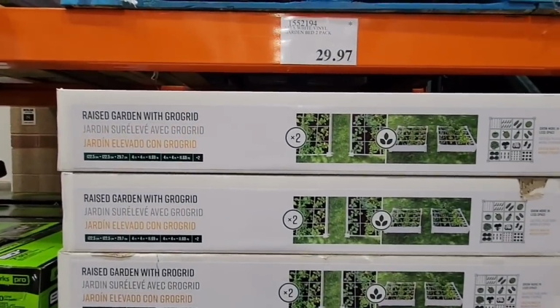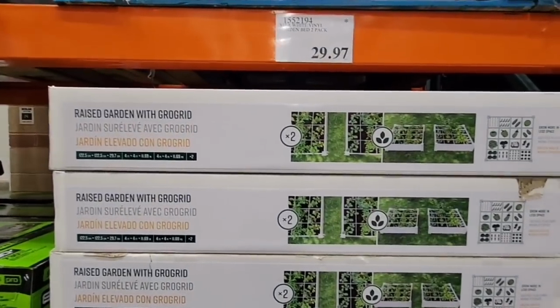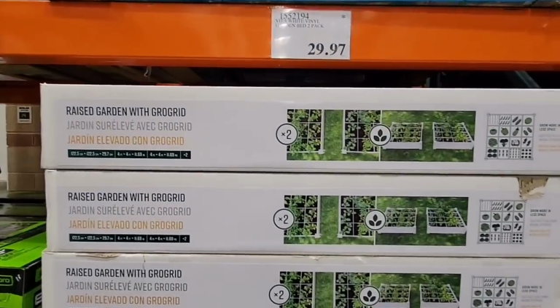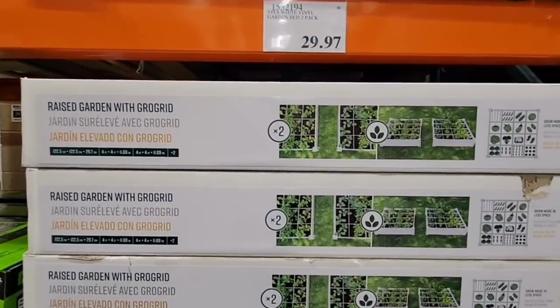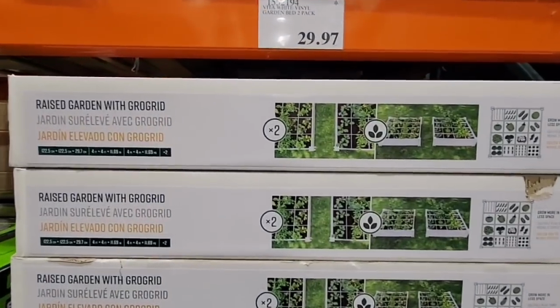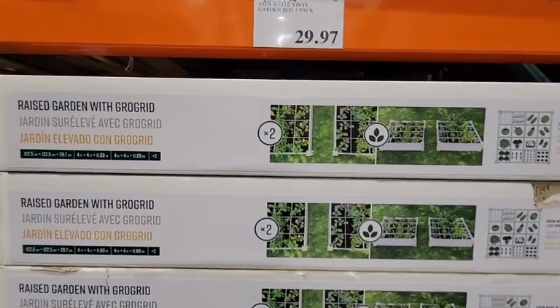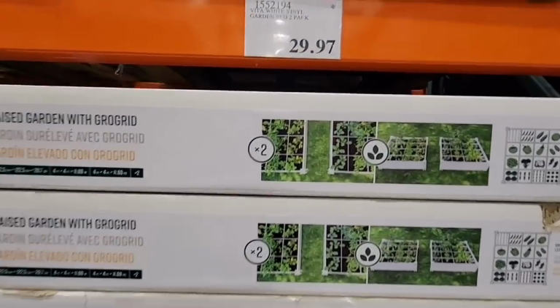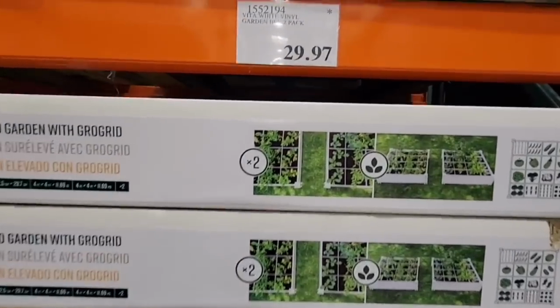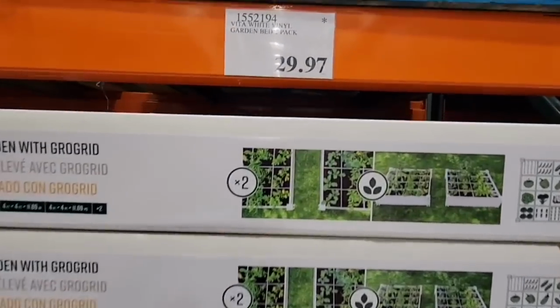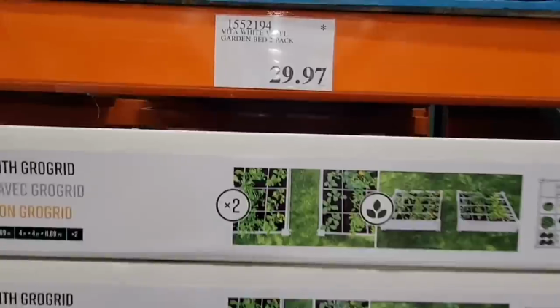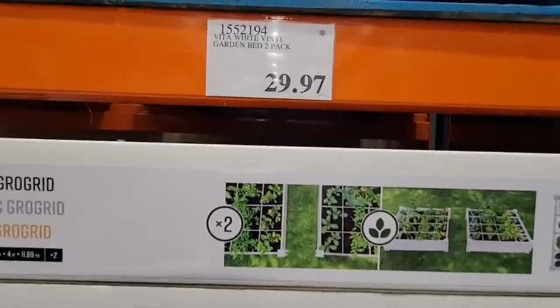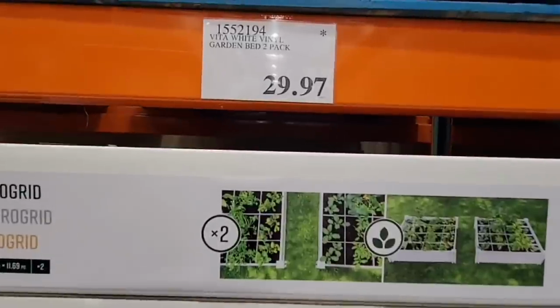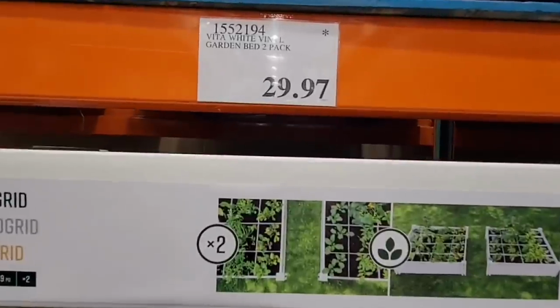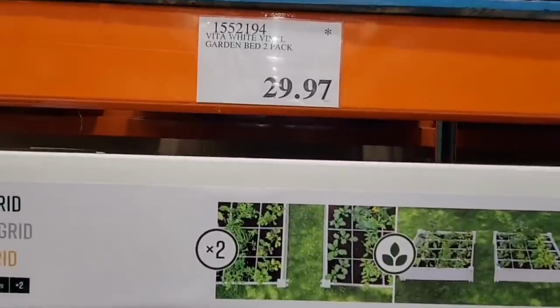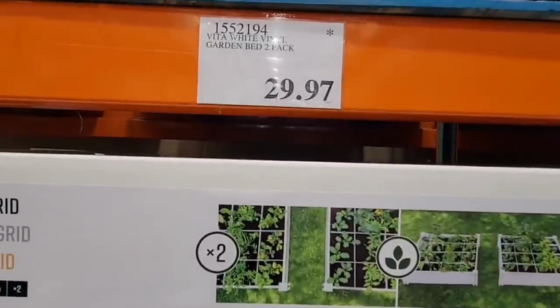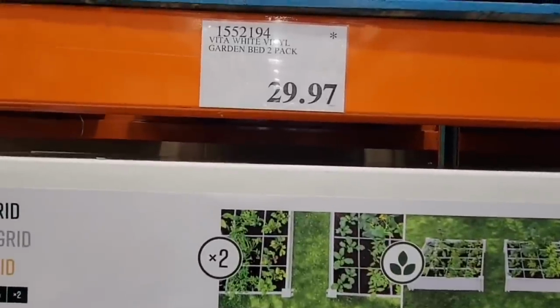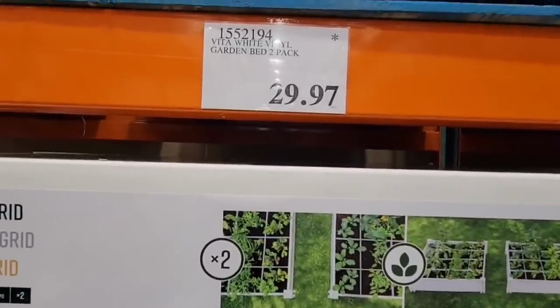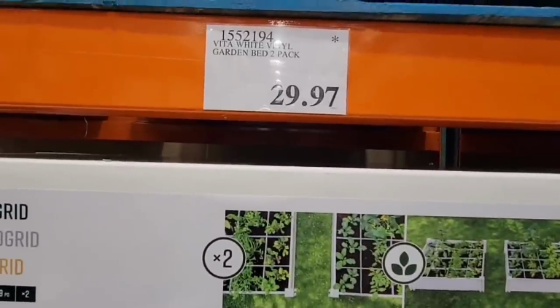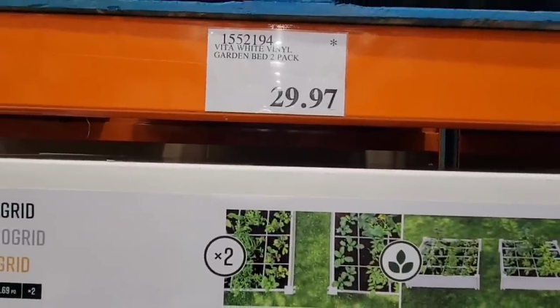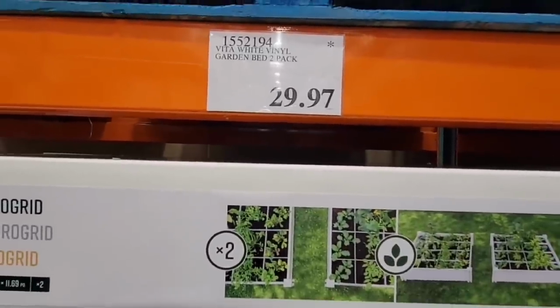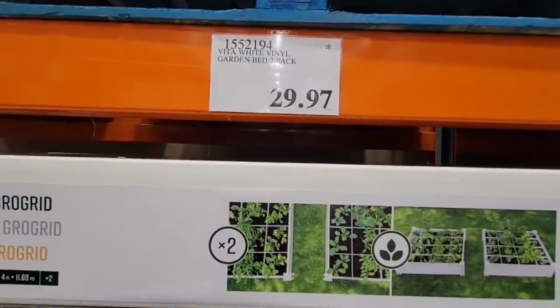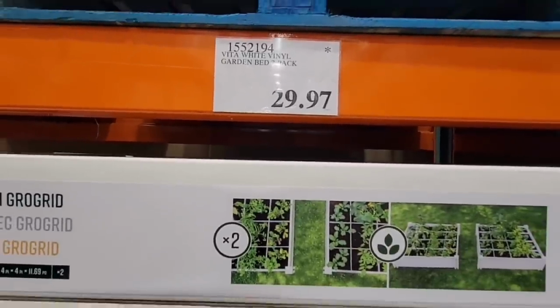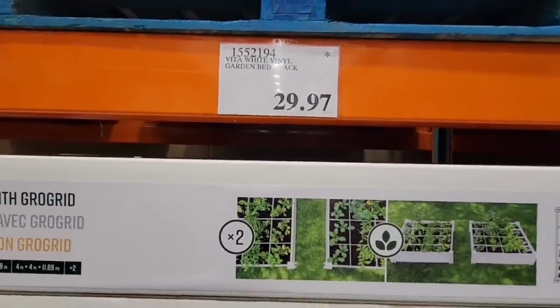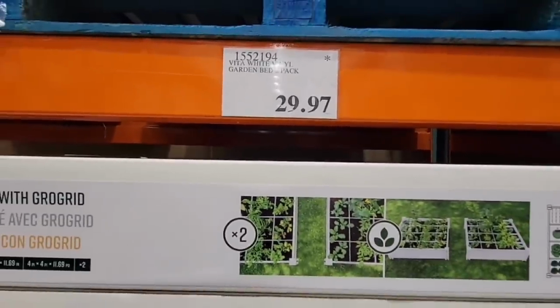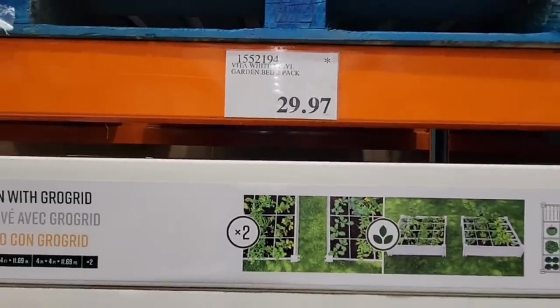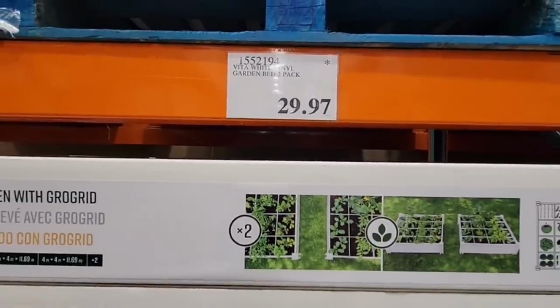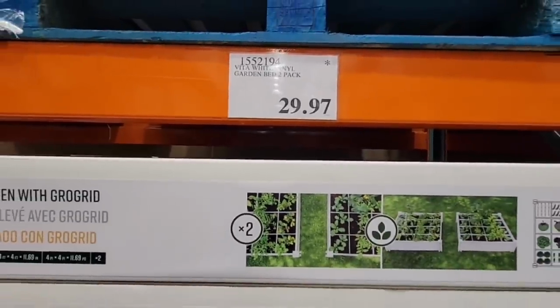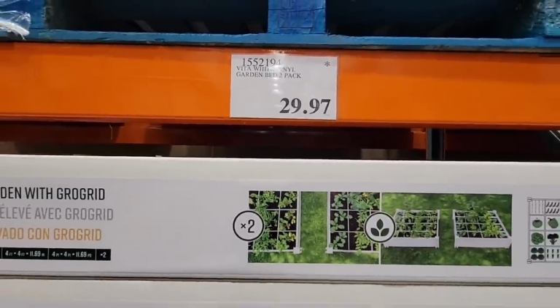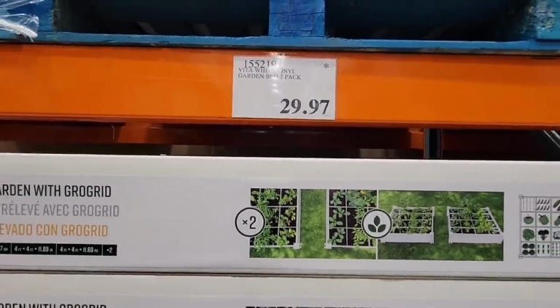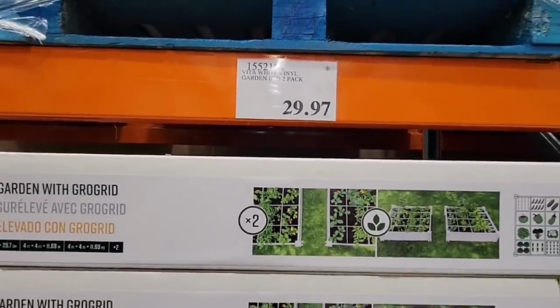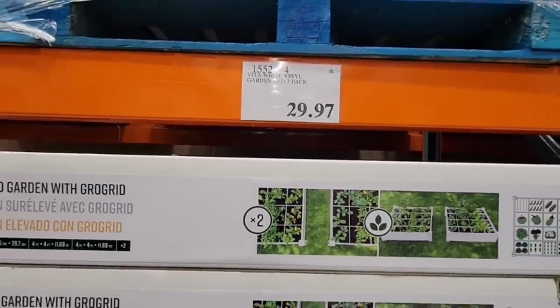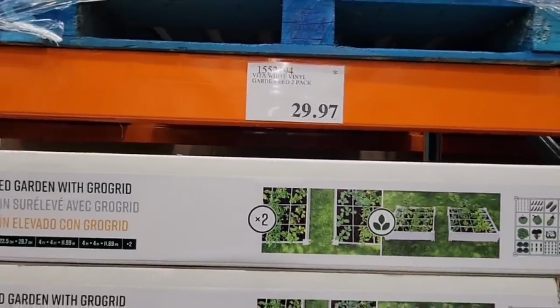For $29.97 you get two of these raised garden beds. It might be a little late to start a garden right now, but you could save it for next spring and plan ahead.